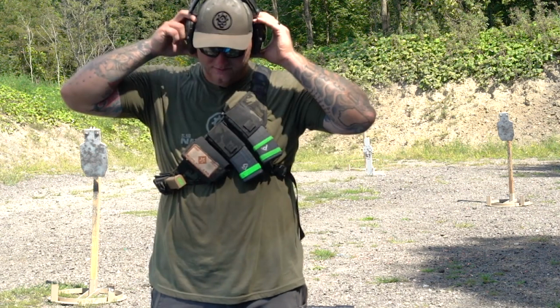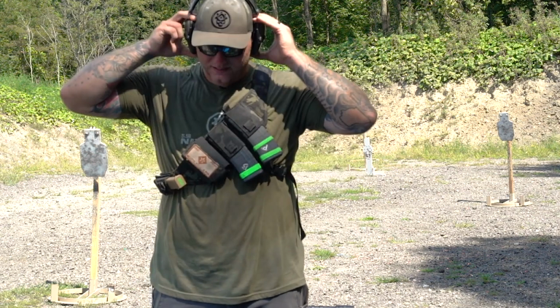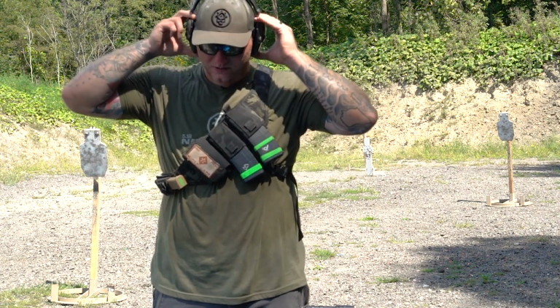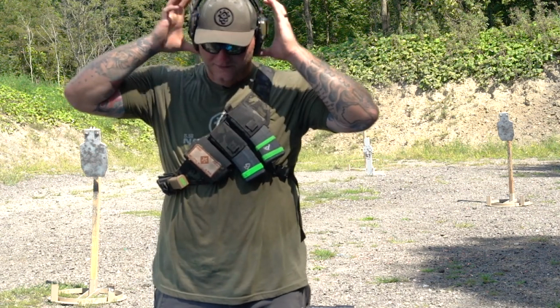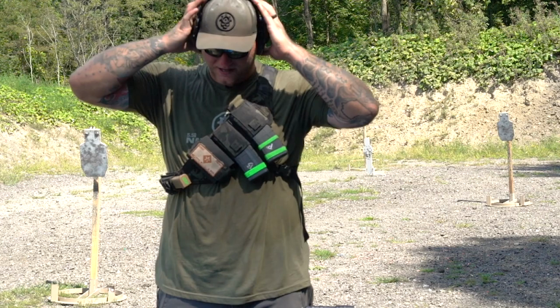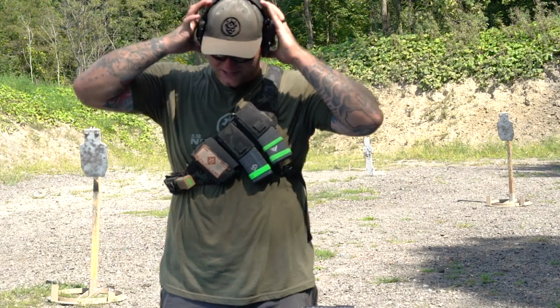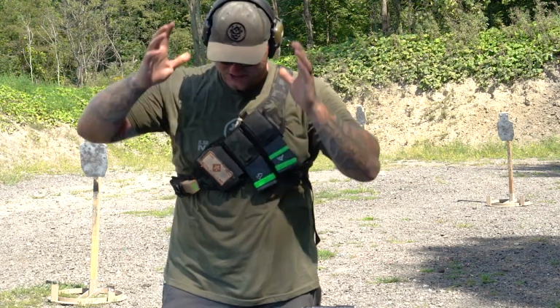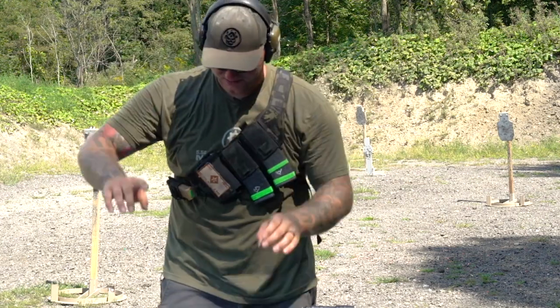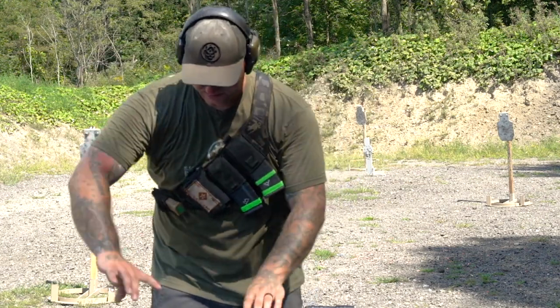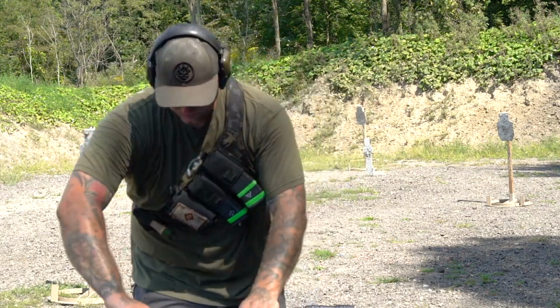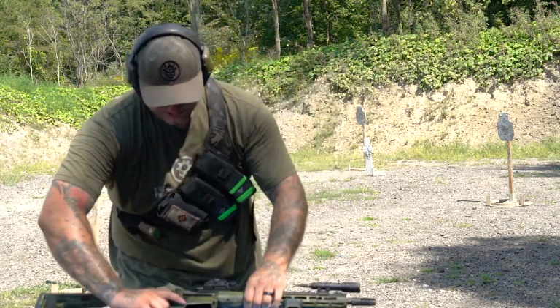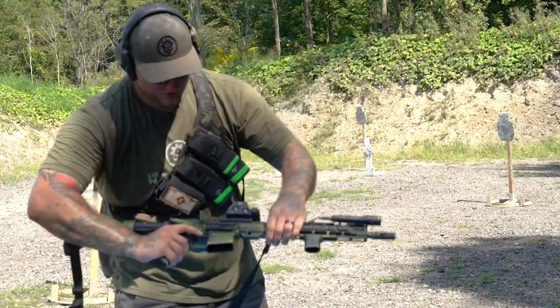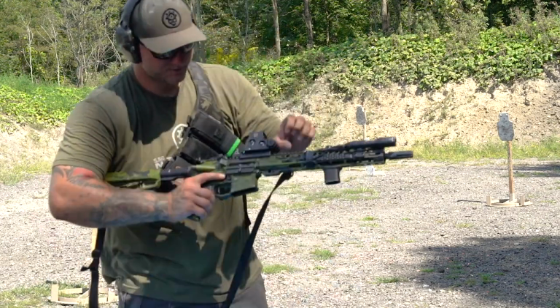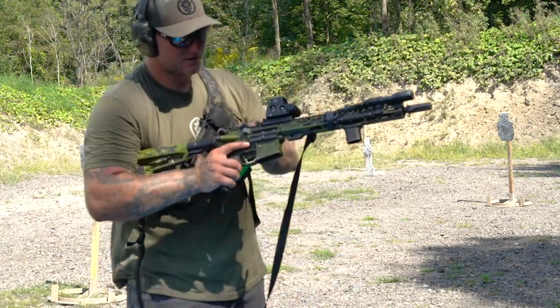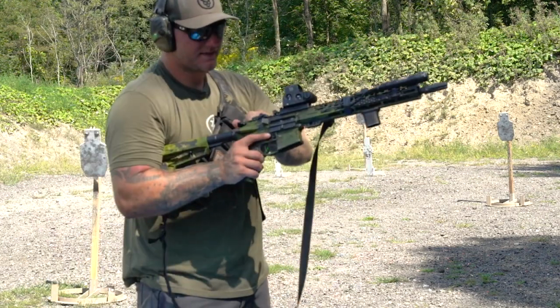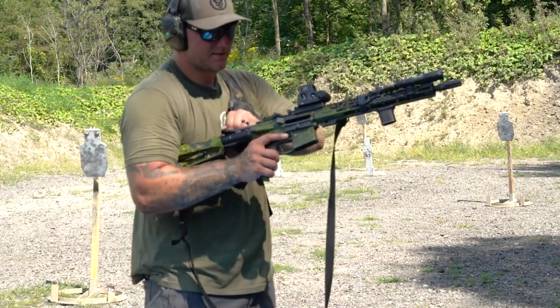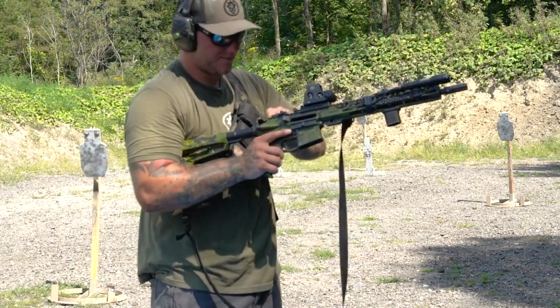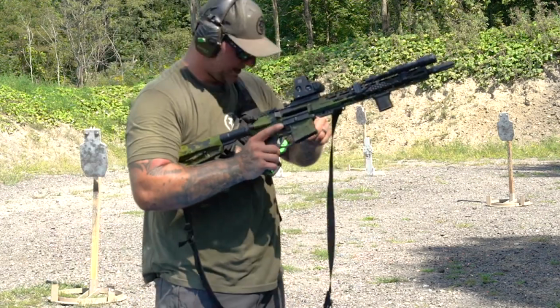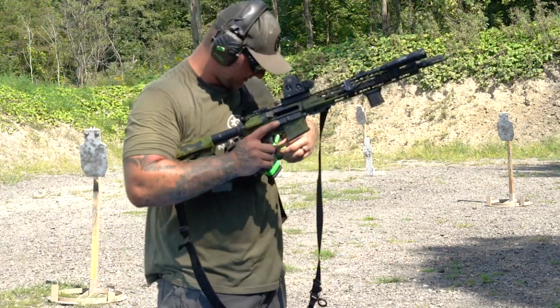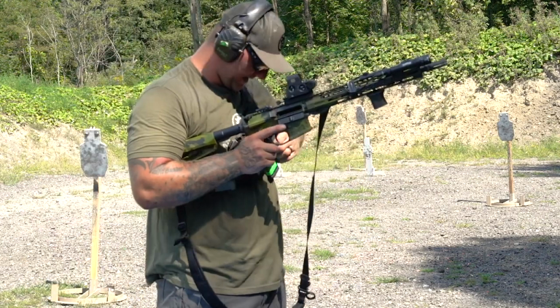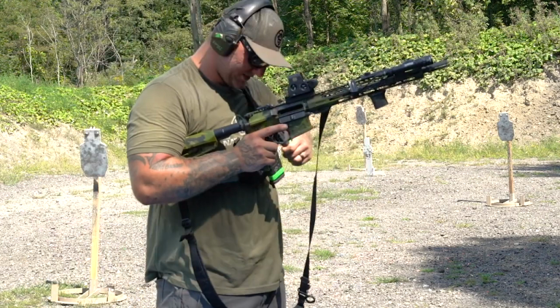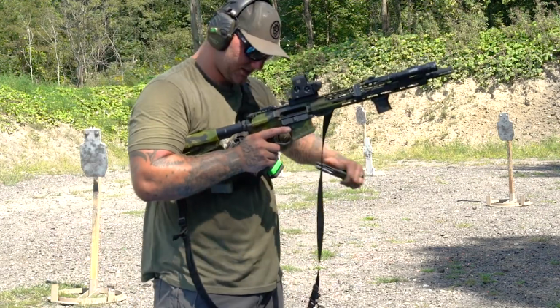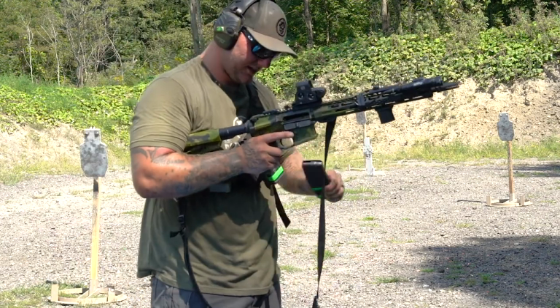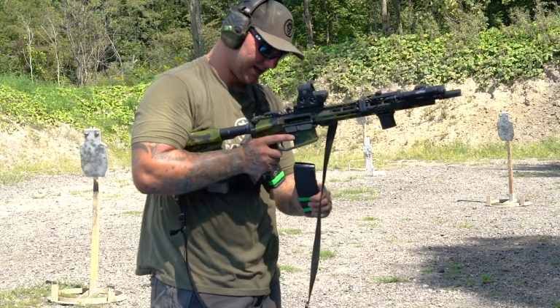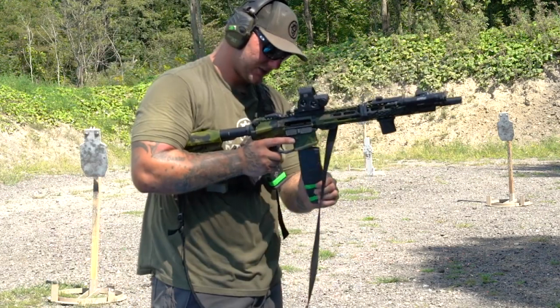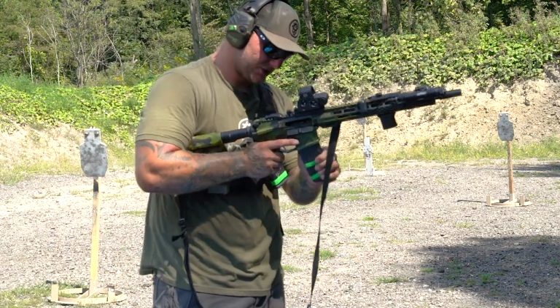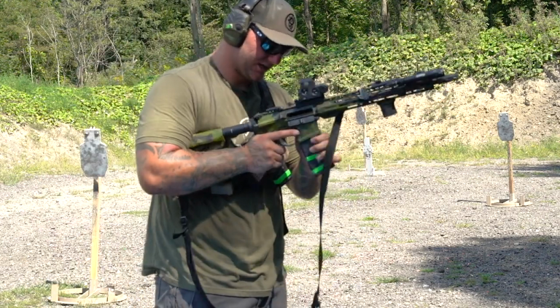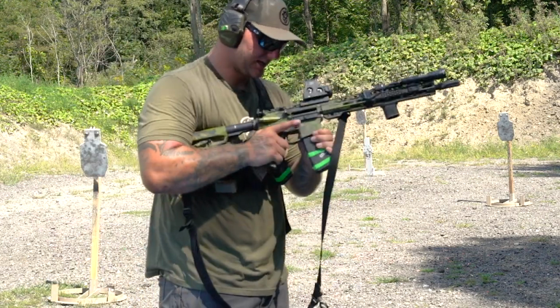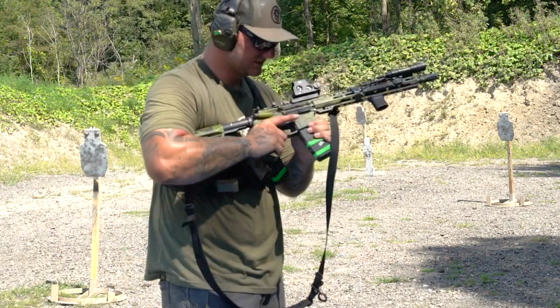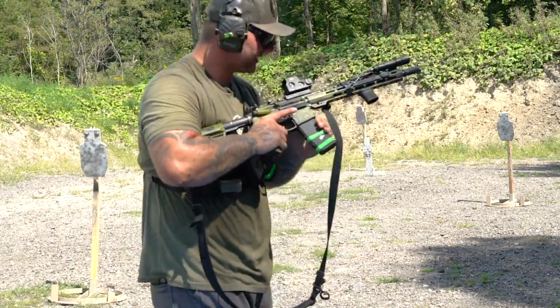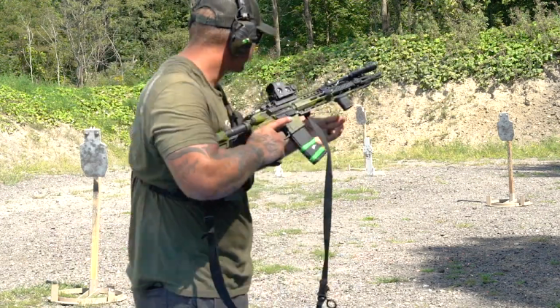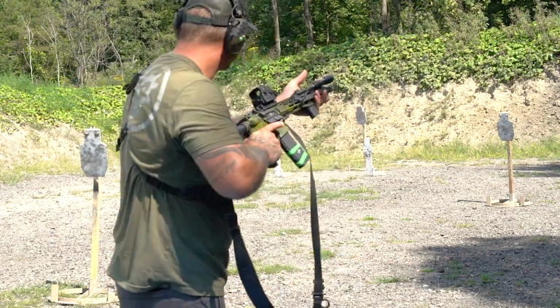Well, we're on the range — and what's the most important thing about being on the range? That is shooting. Let's shoot.